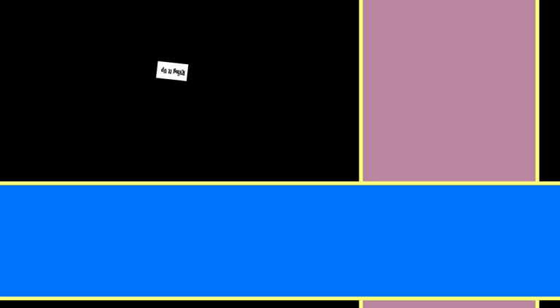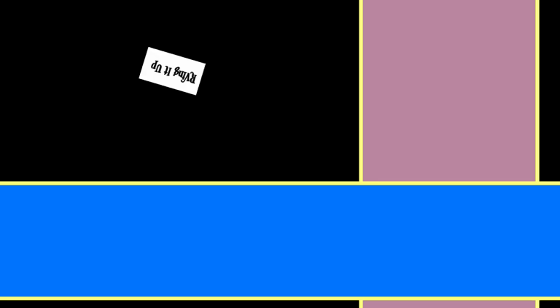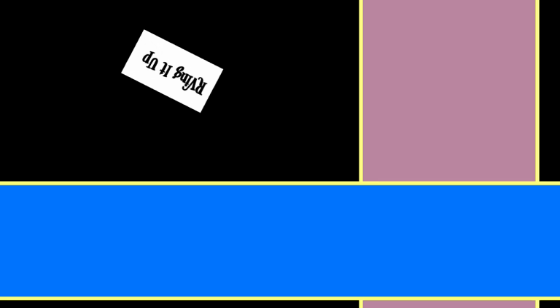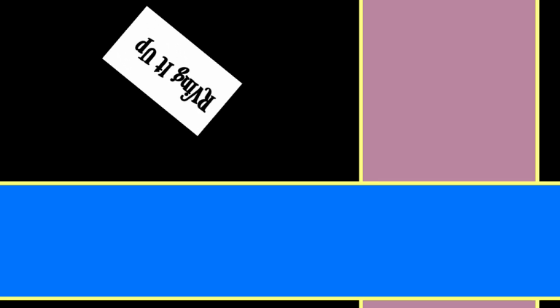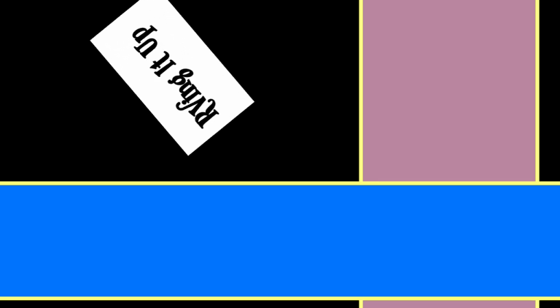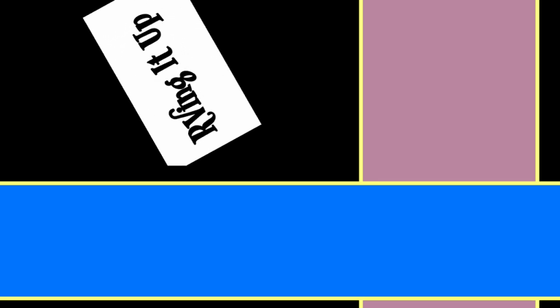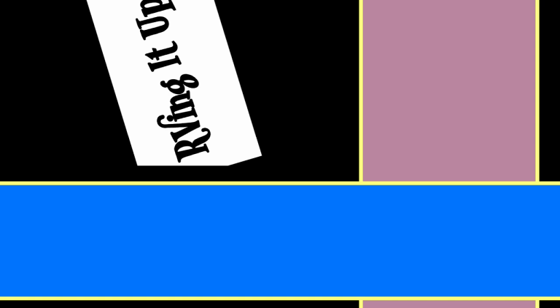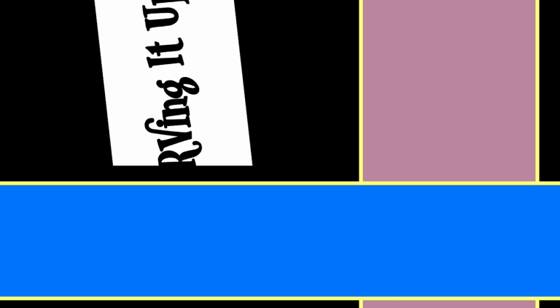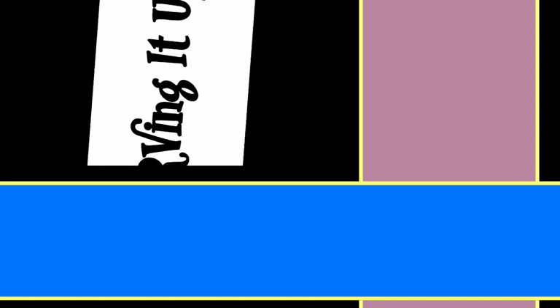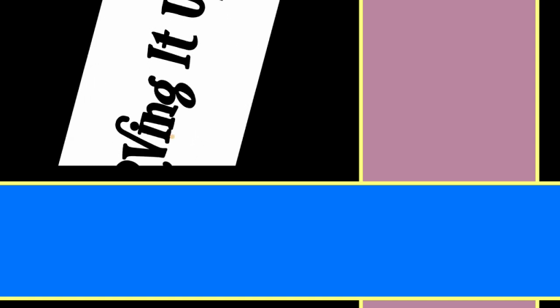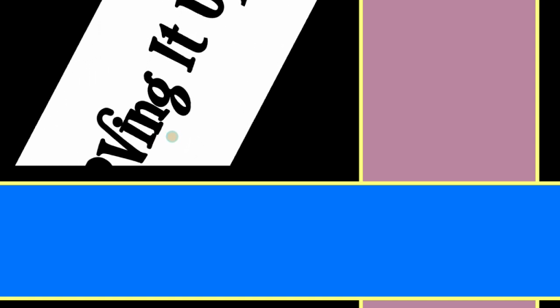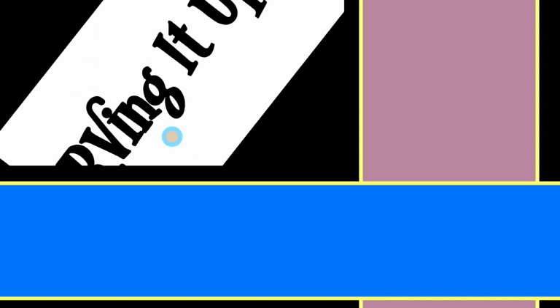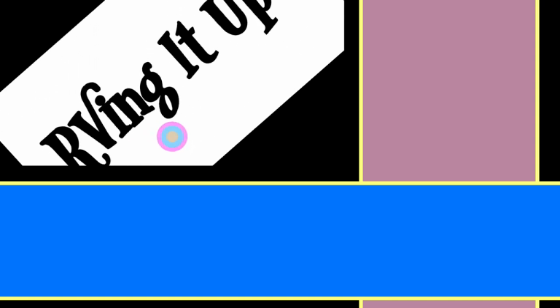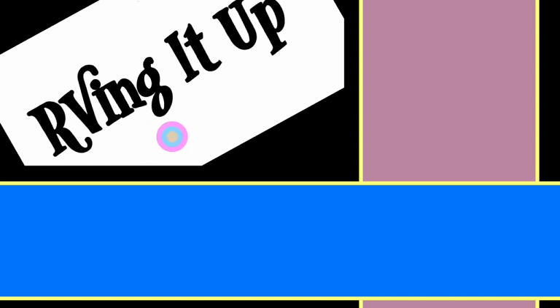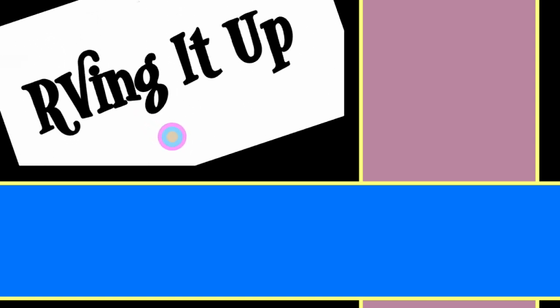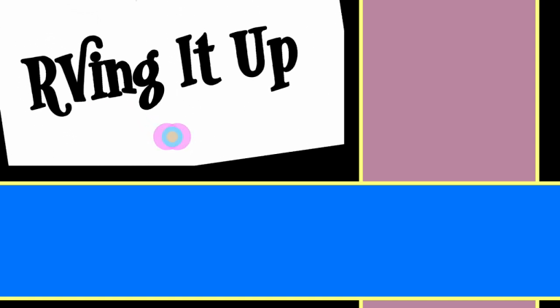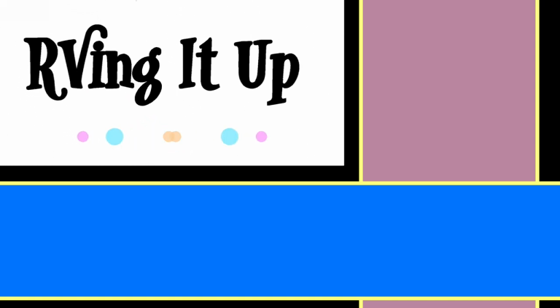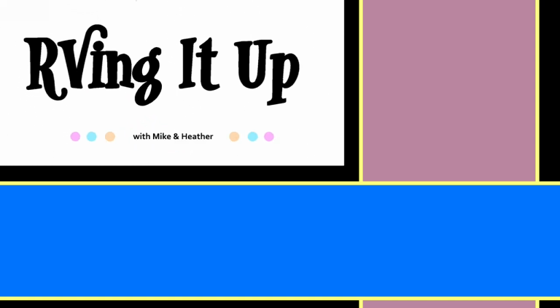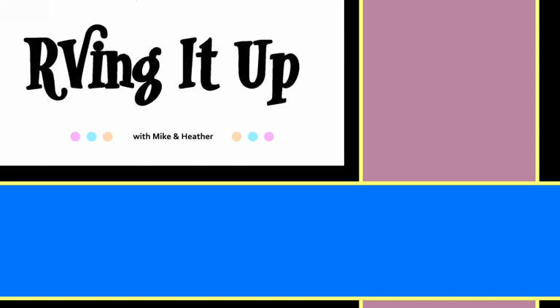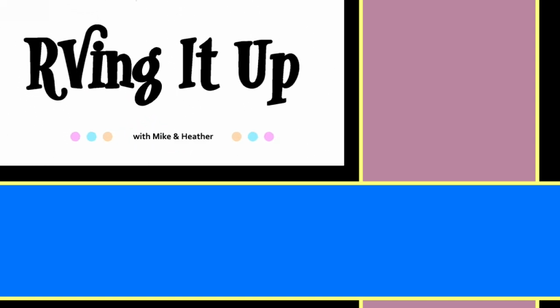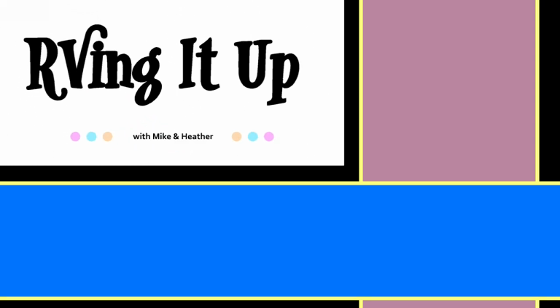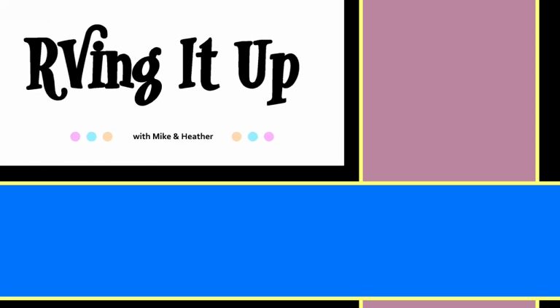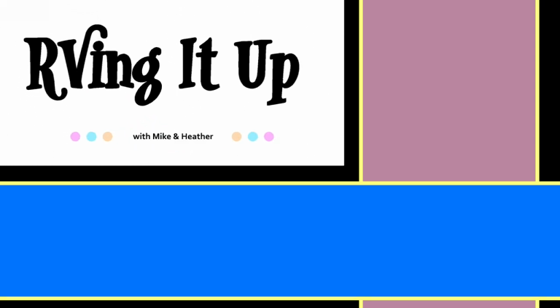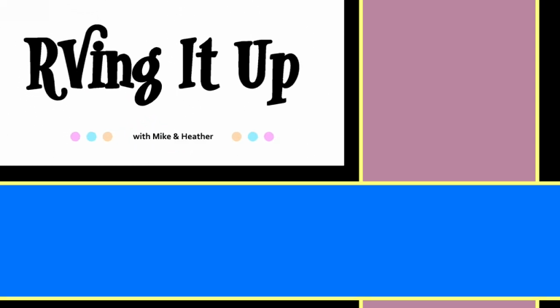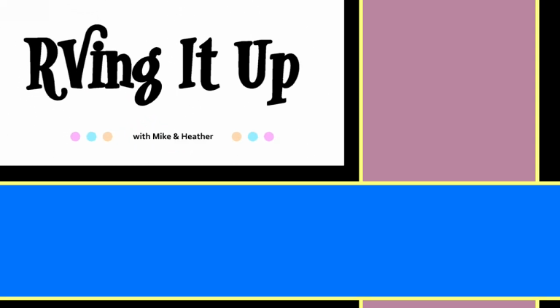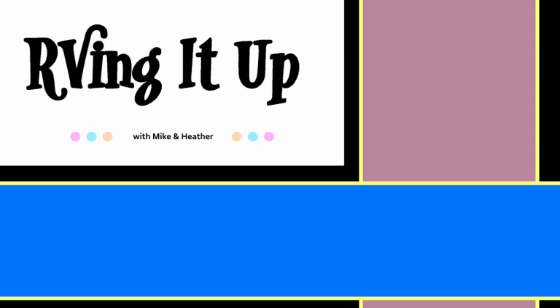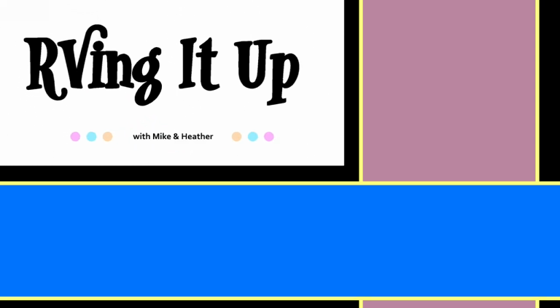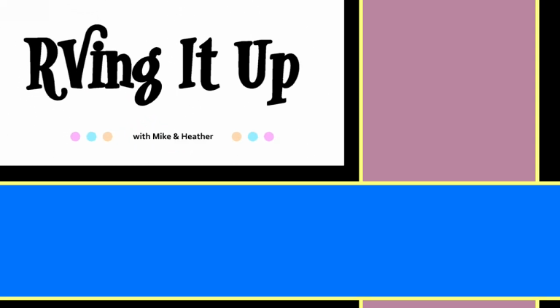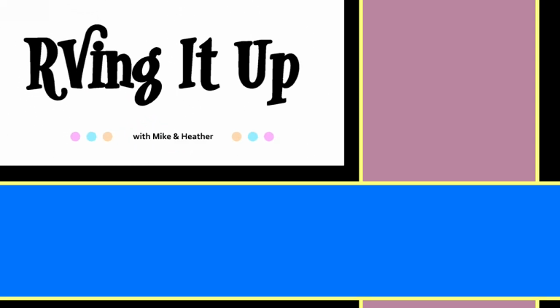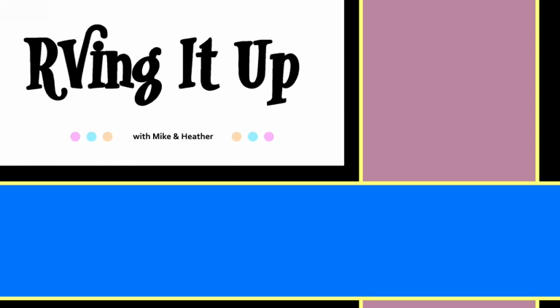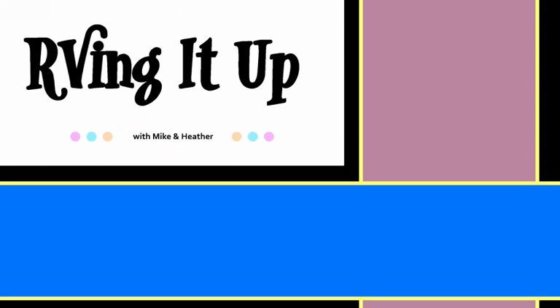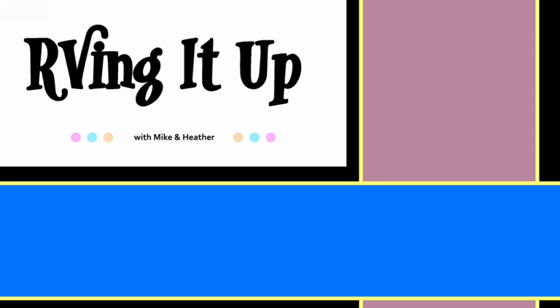Check out some of our other videos and subscribe to our channel — new content will be posted weekly.